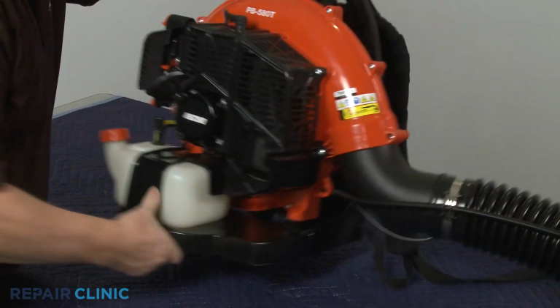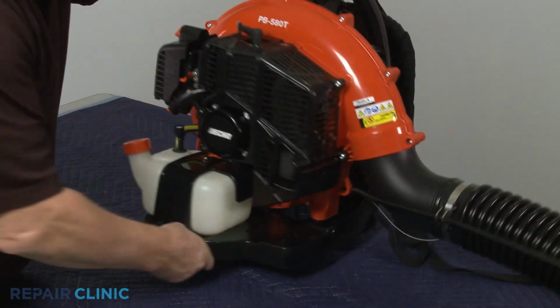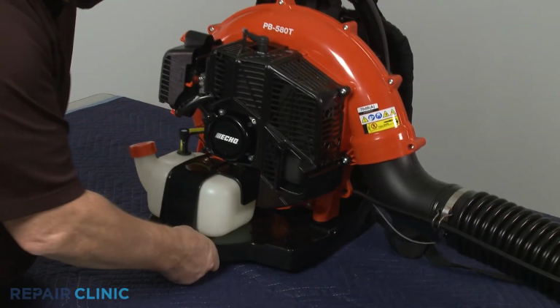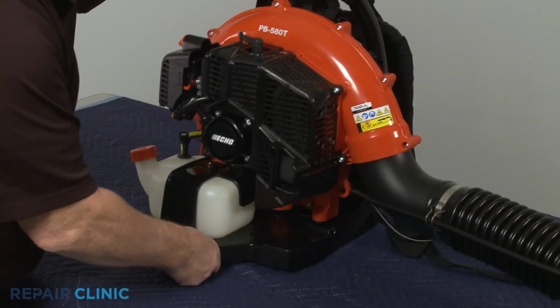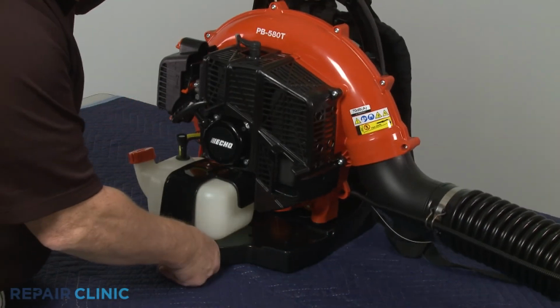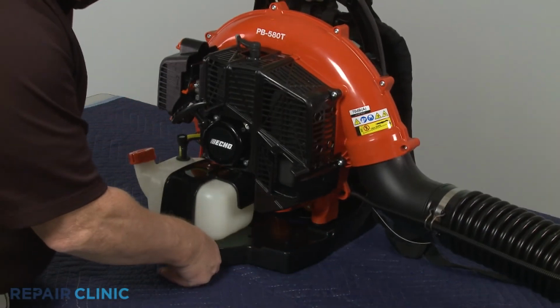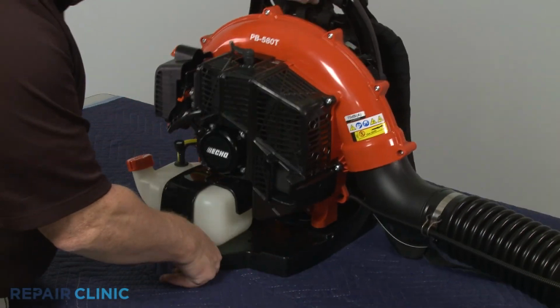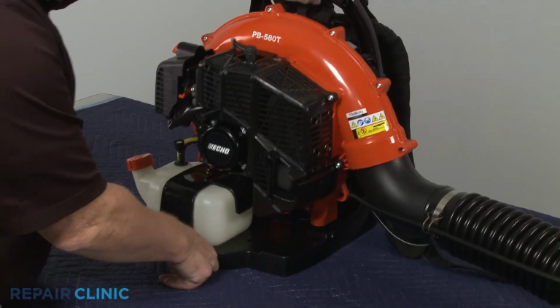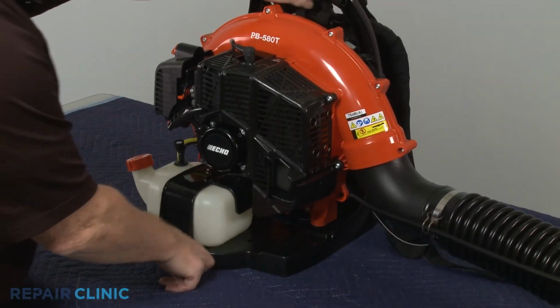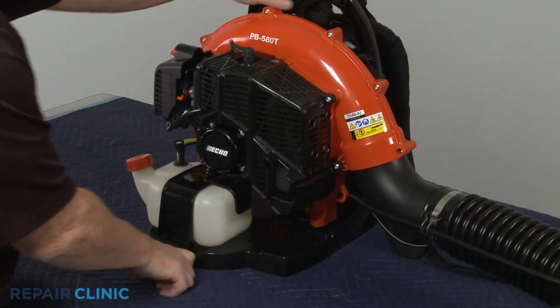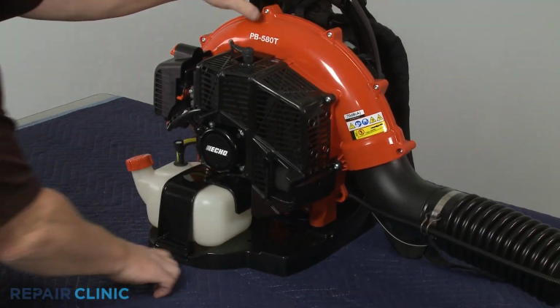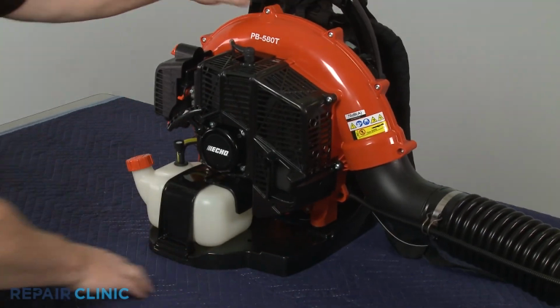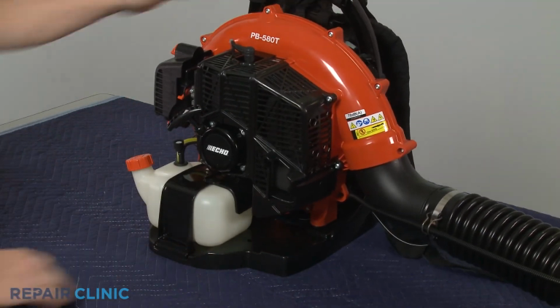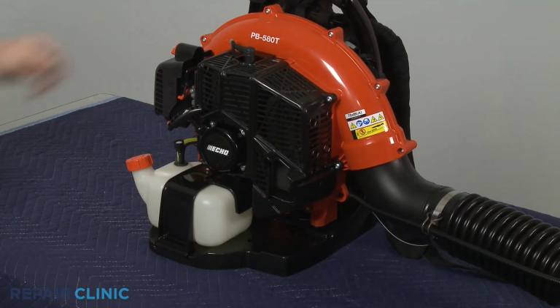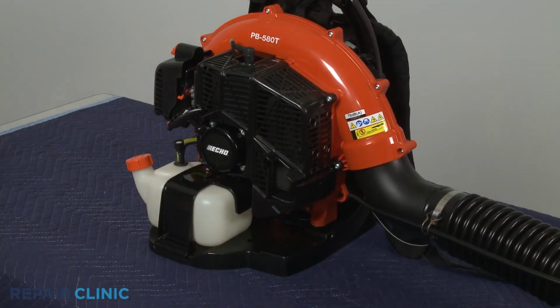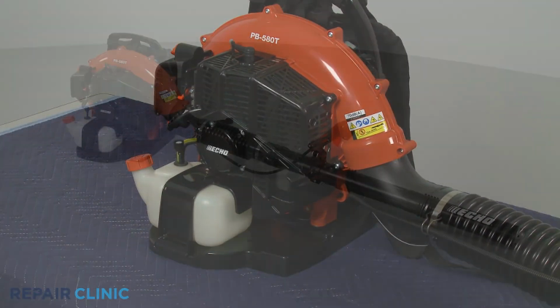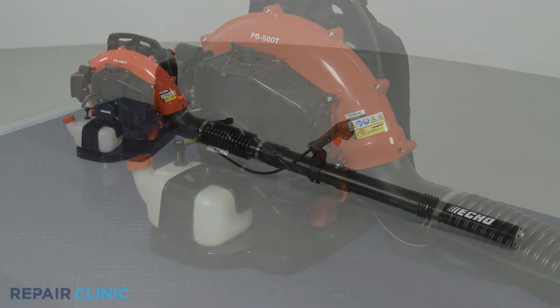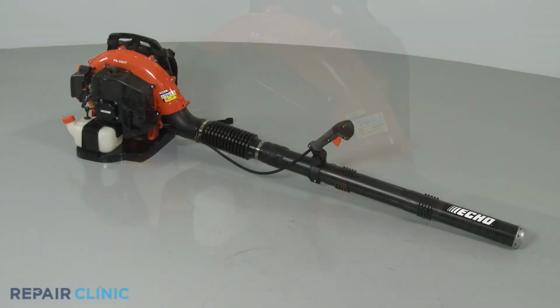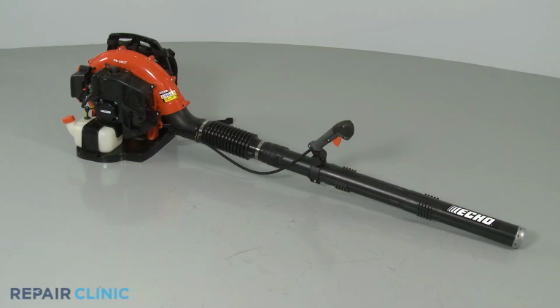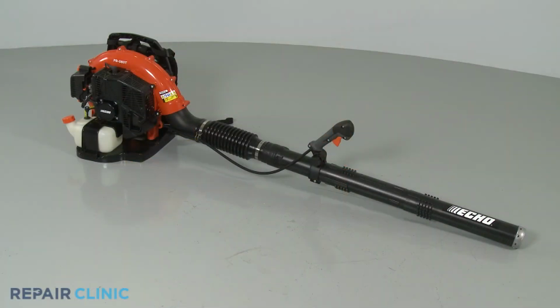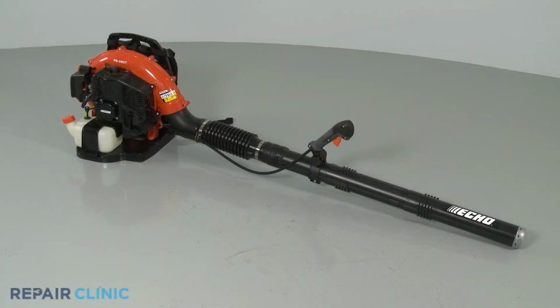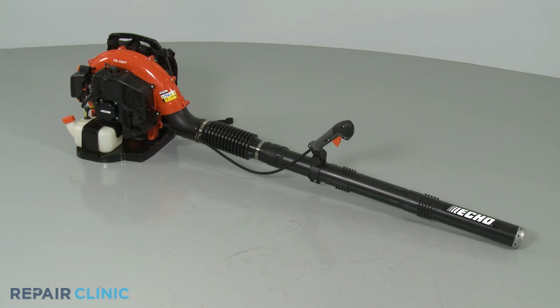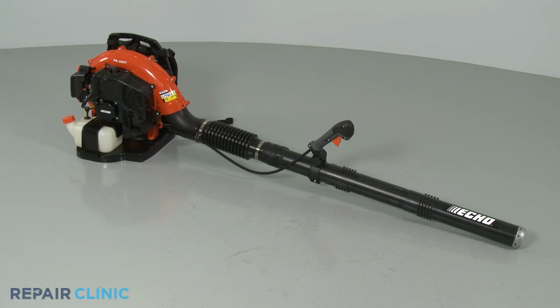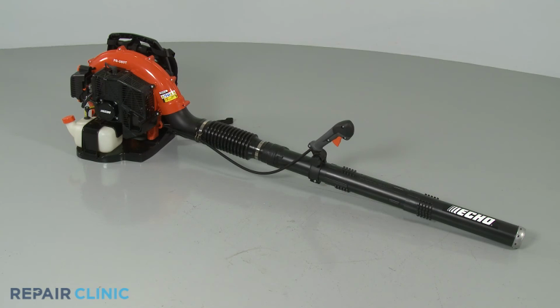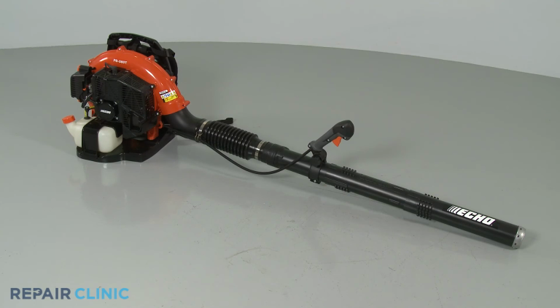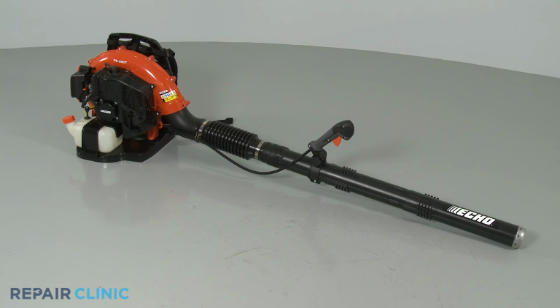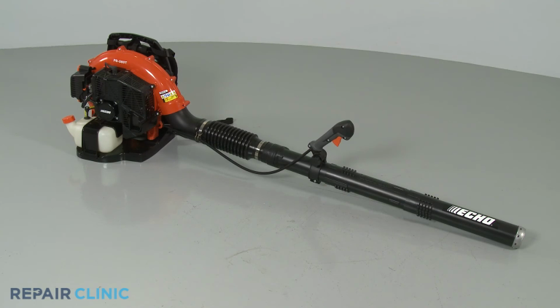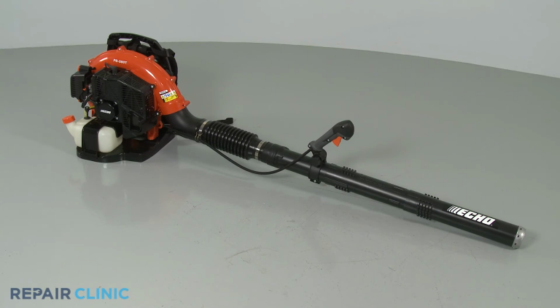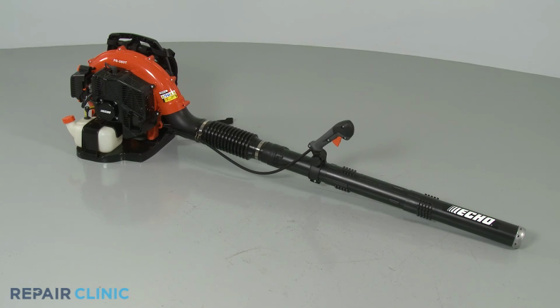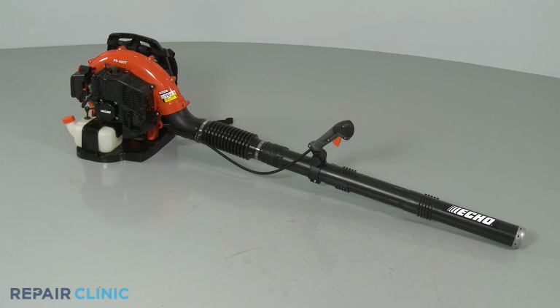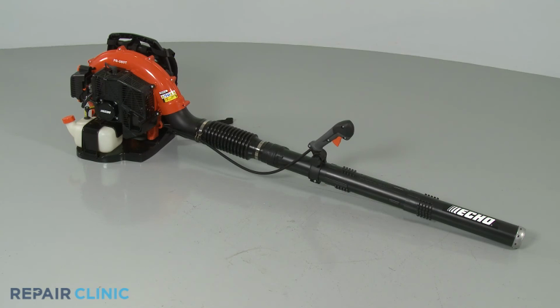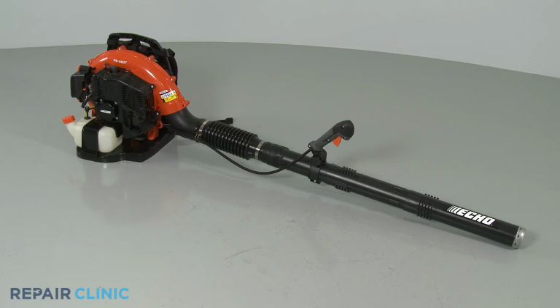Re-fill the fuel tank if necessary, and your leaf blower should be ready for use.